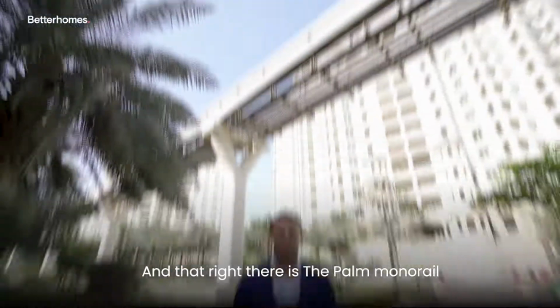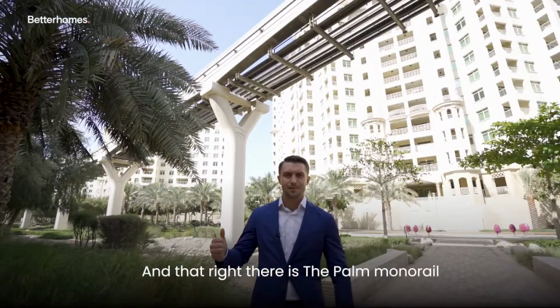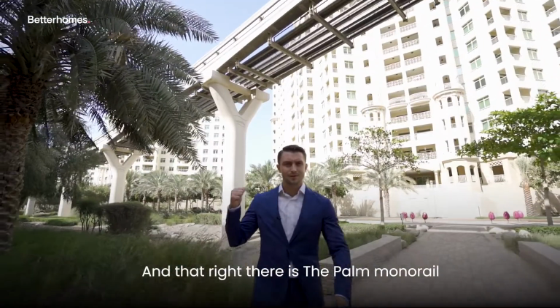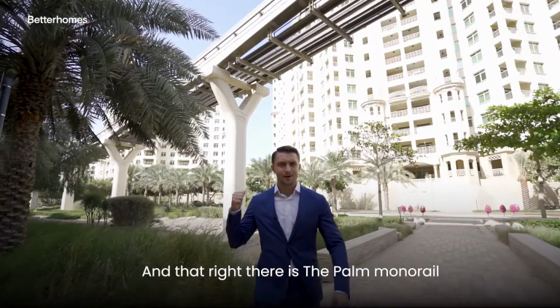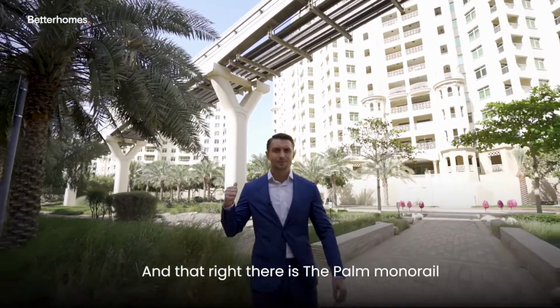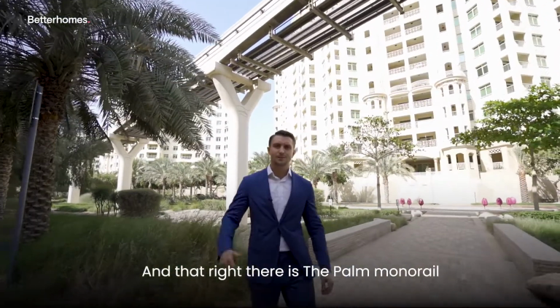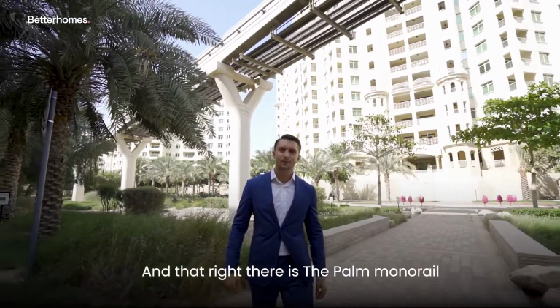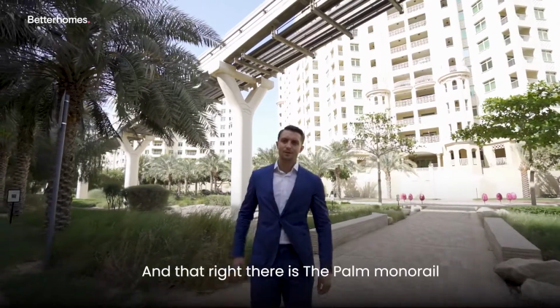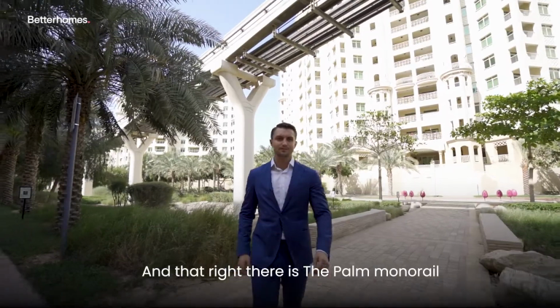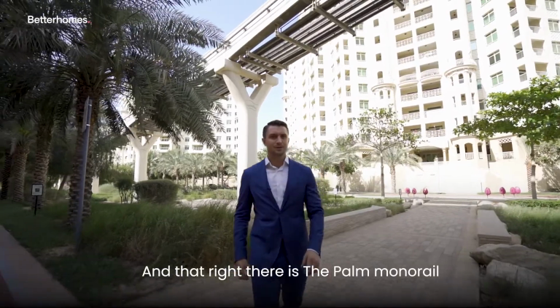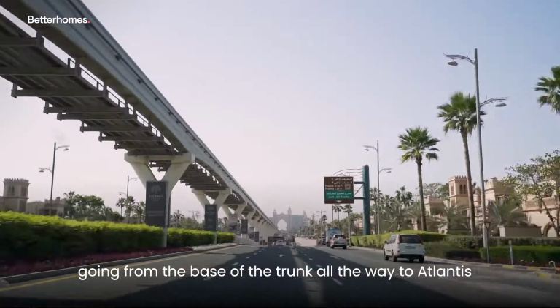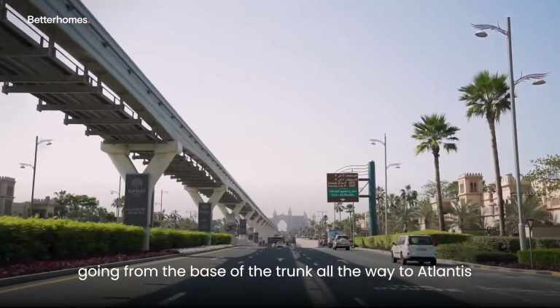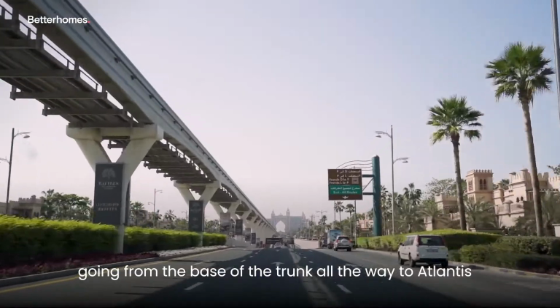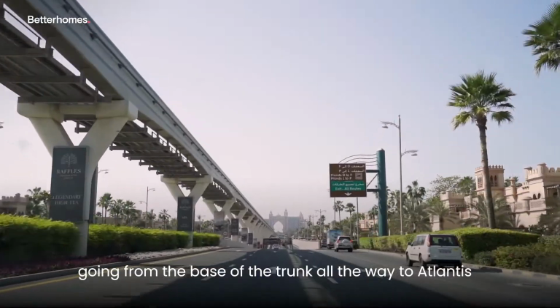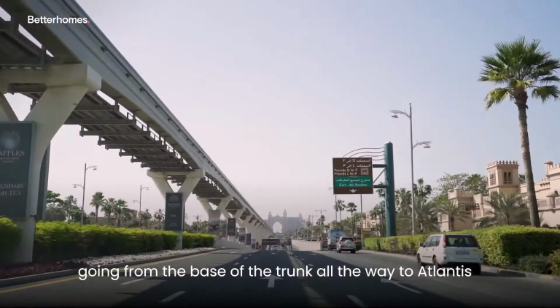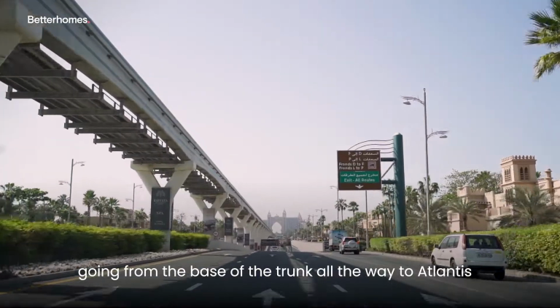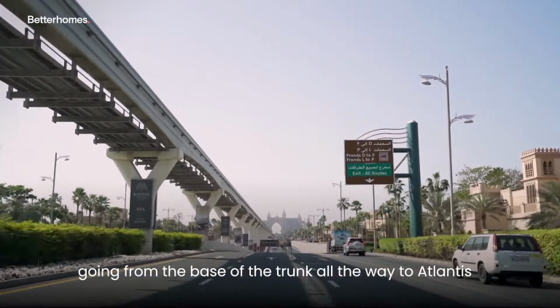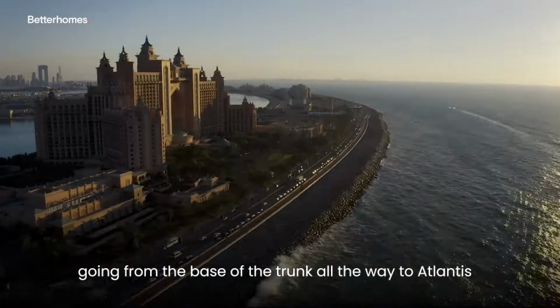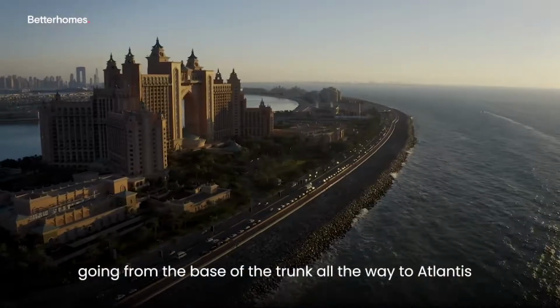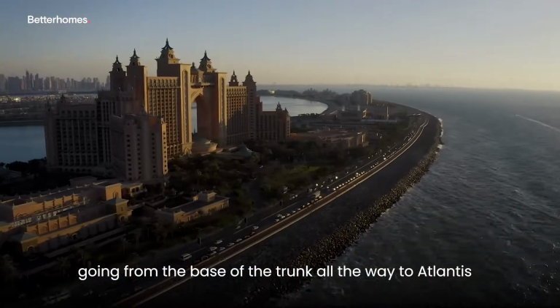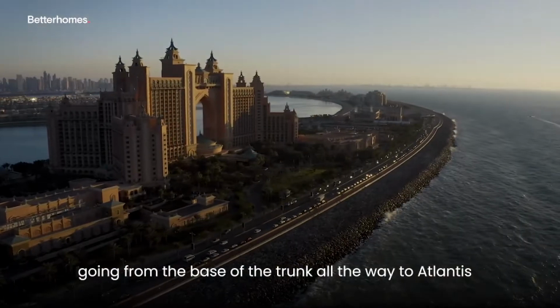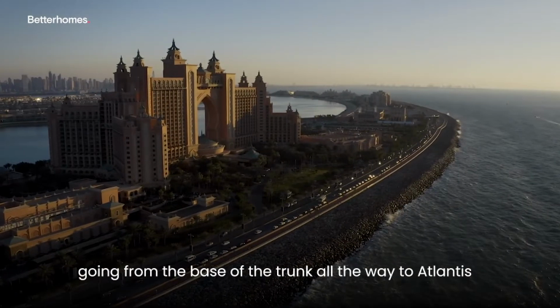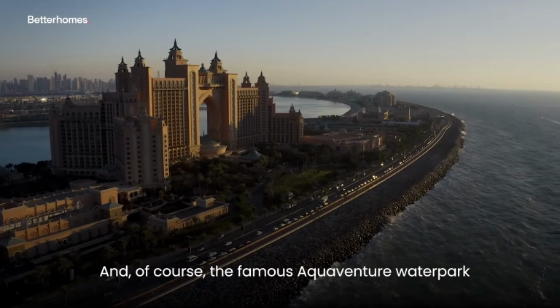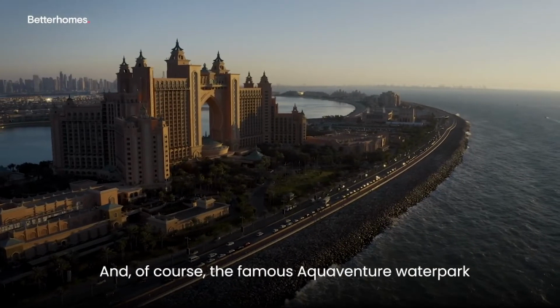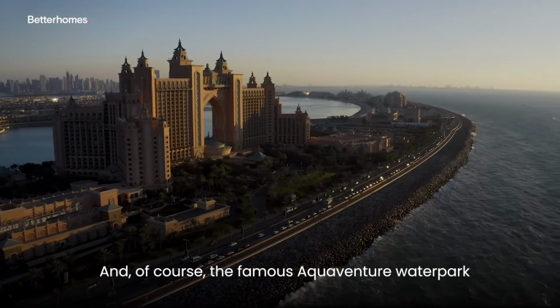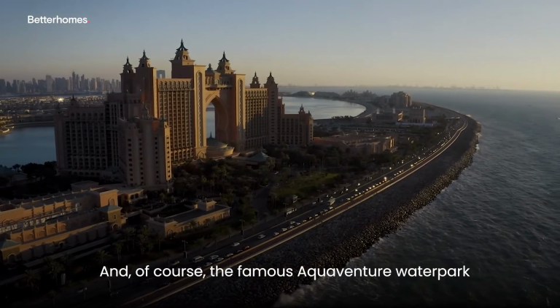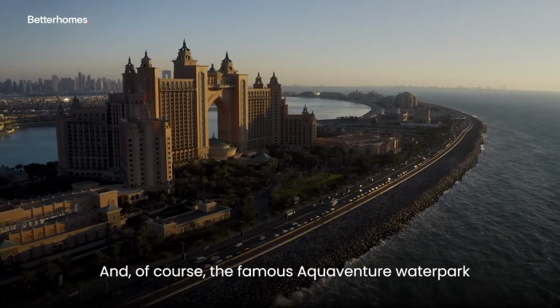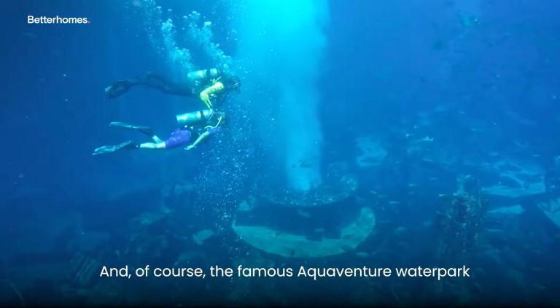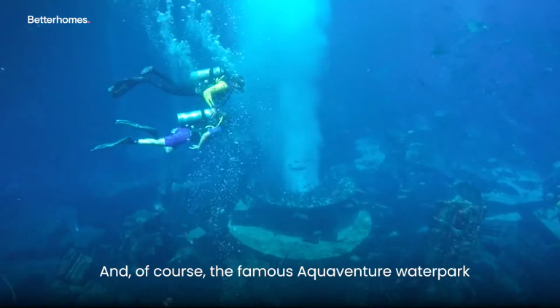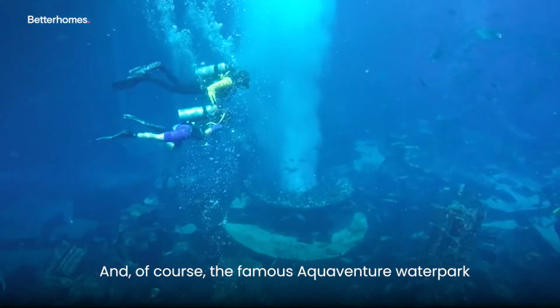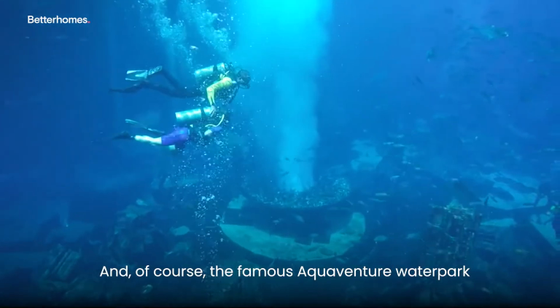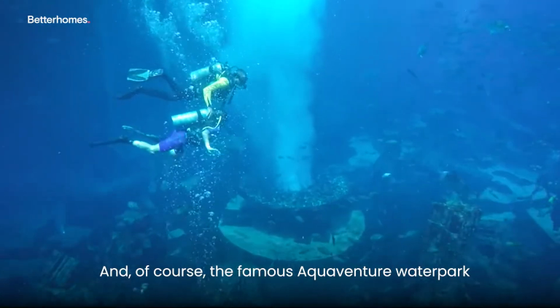And that right there is the Palm monorail, going from the base of the trunk all the way to Atlantis. And of course, the famous Aquaventure Park.